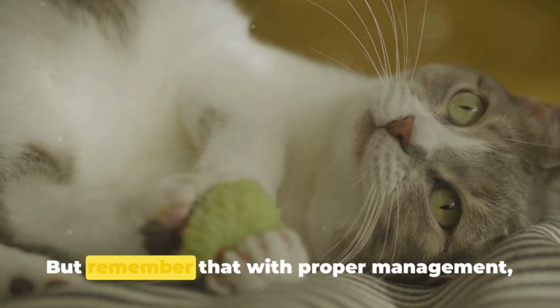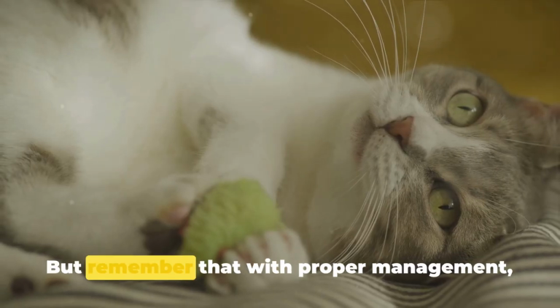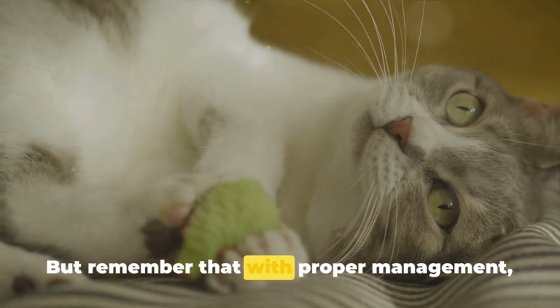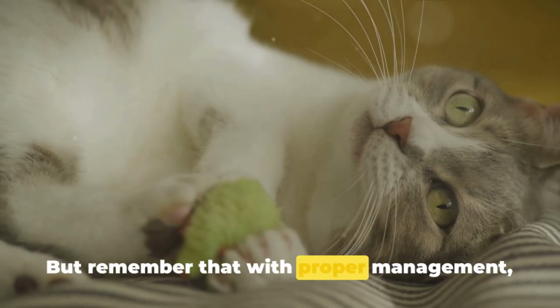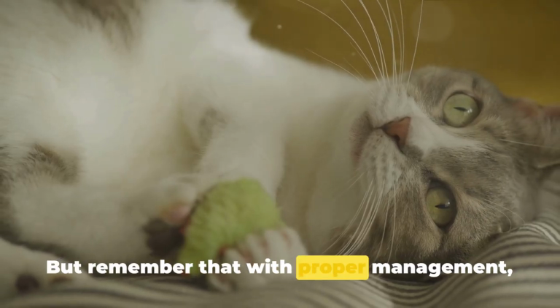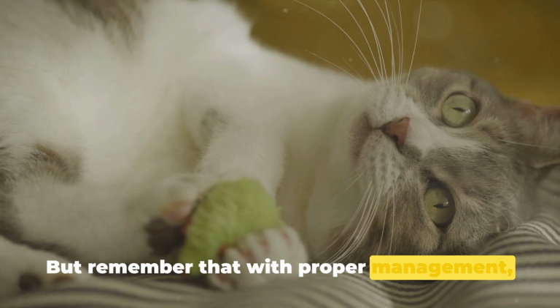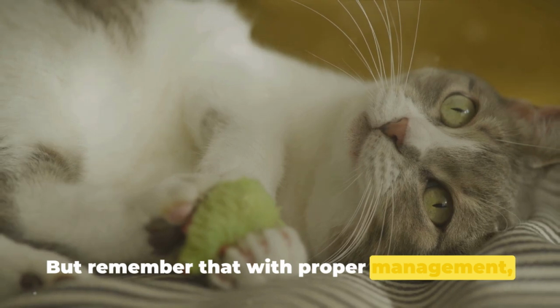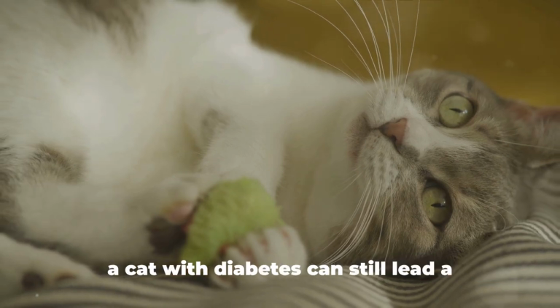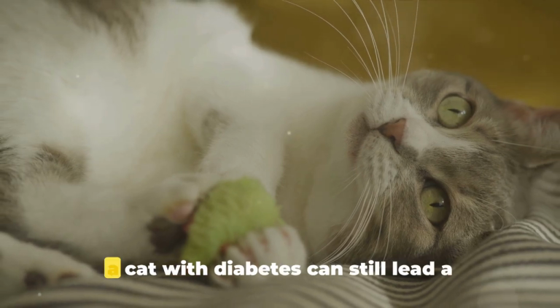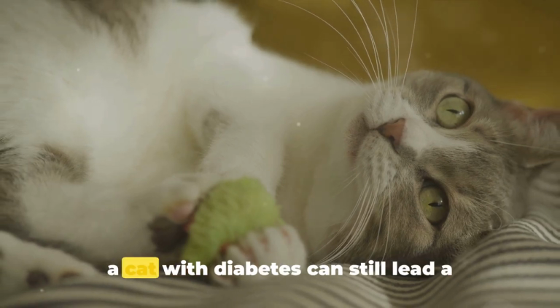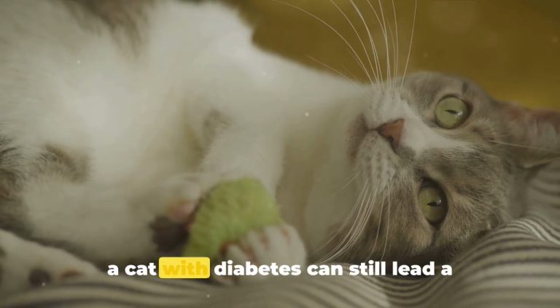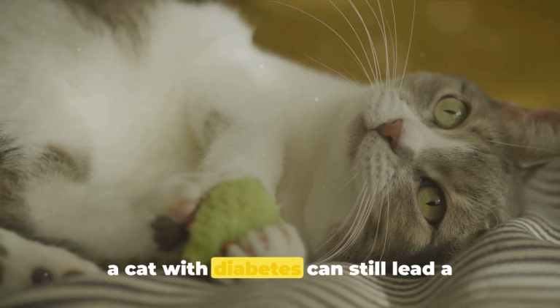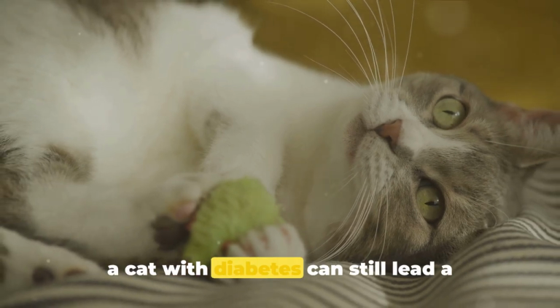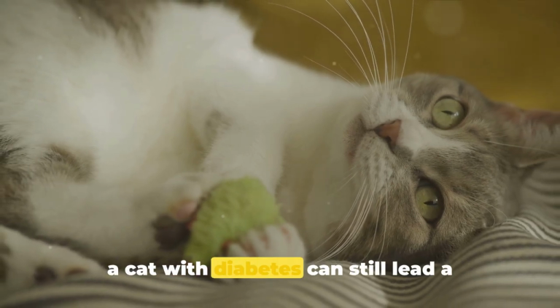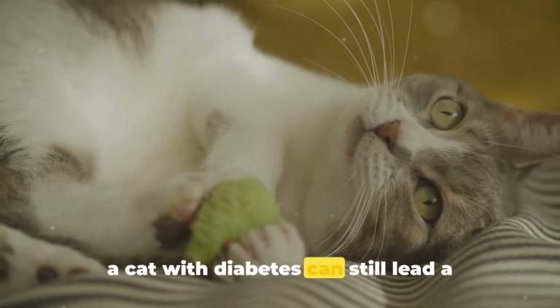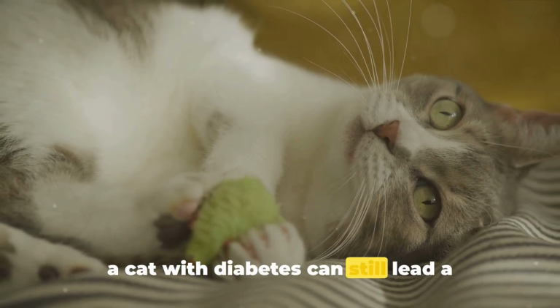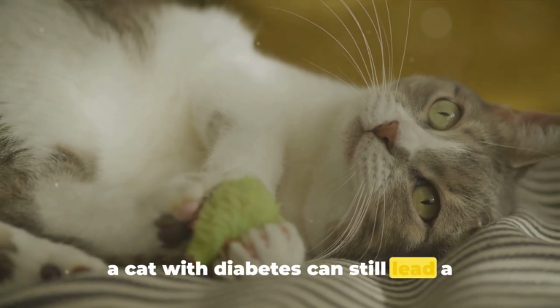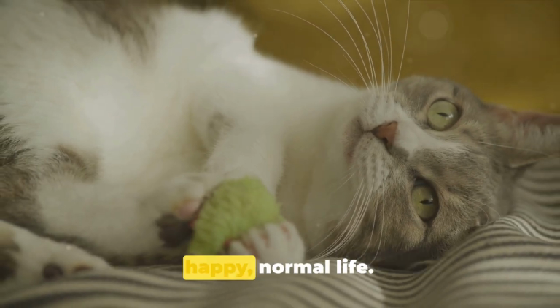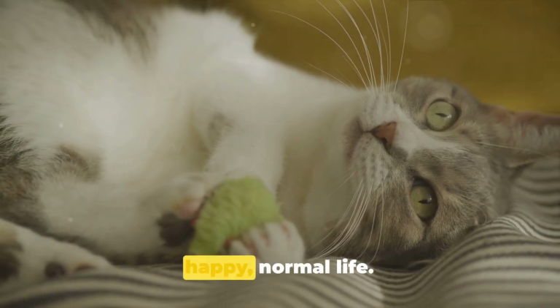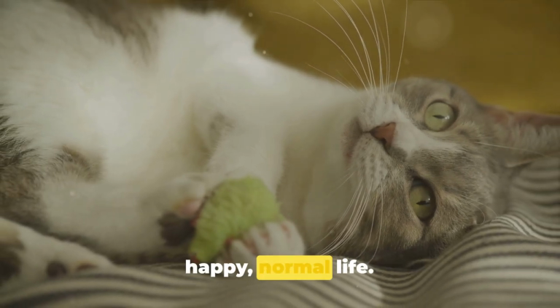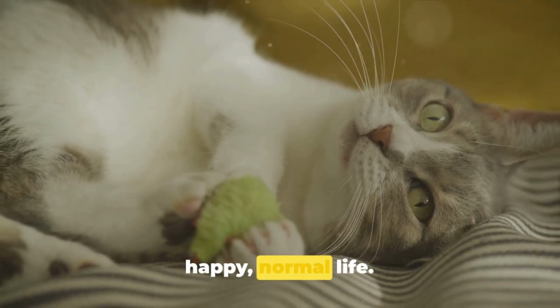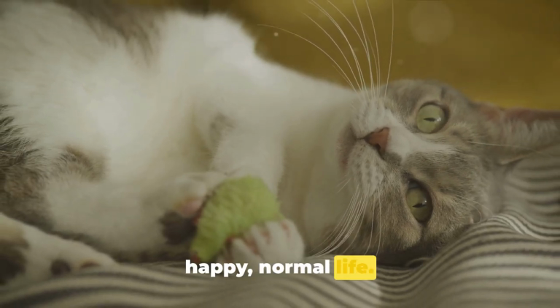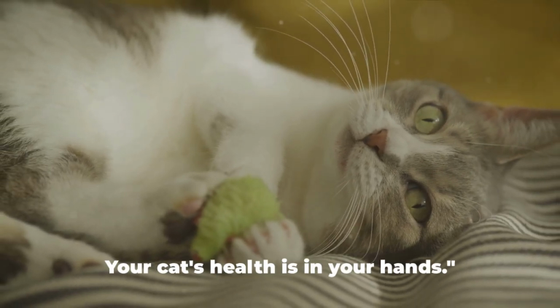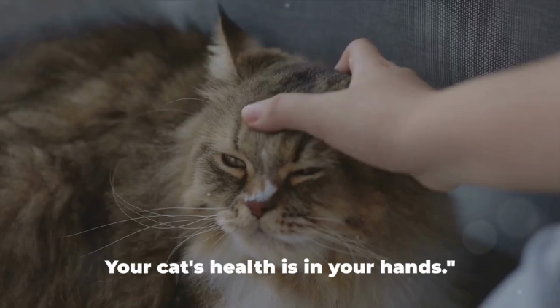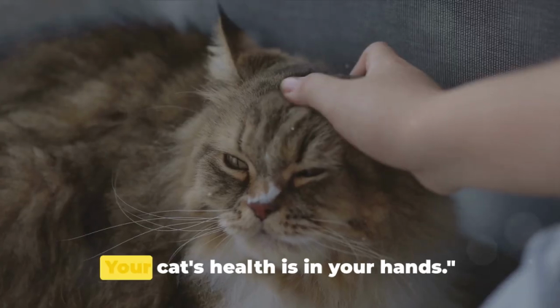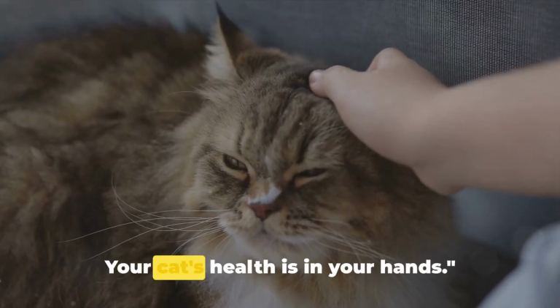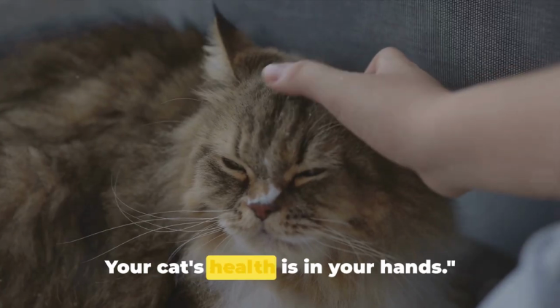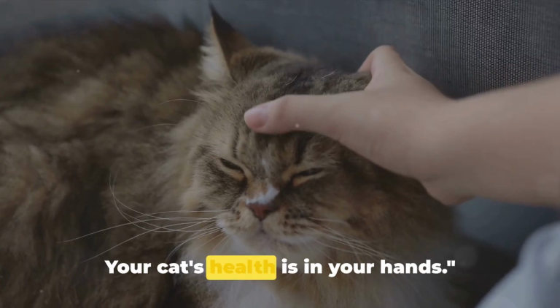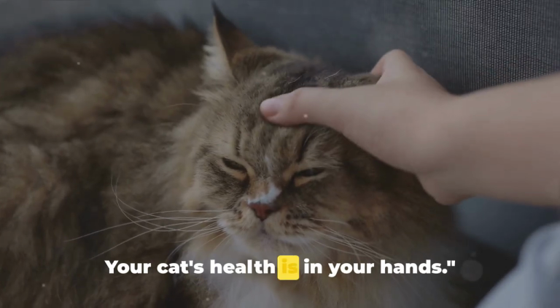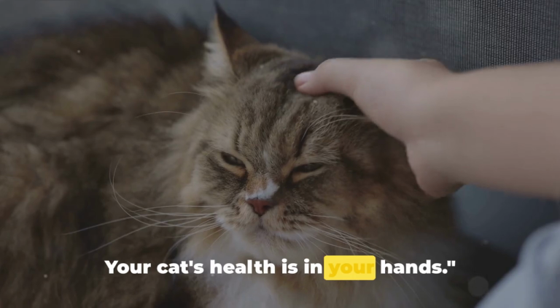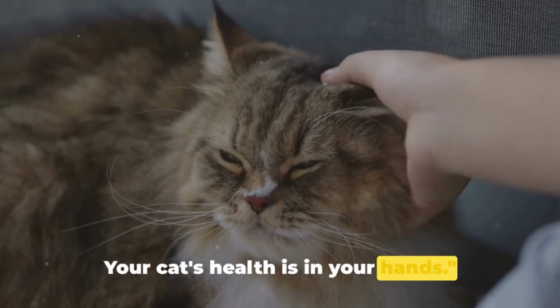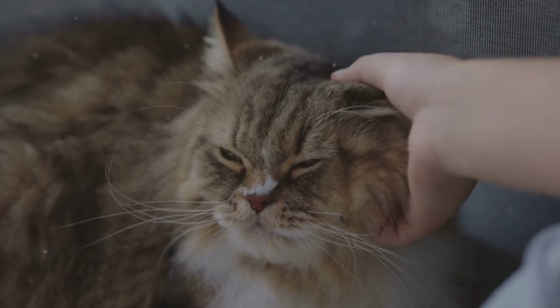Remember that with proper management, a cat with diabetes can still lead a happy, normal life. Your cat's health is in your hands.